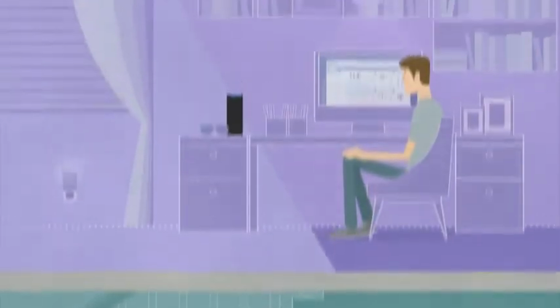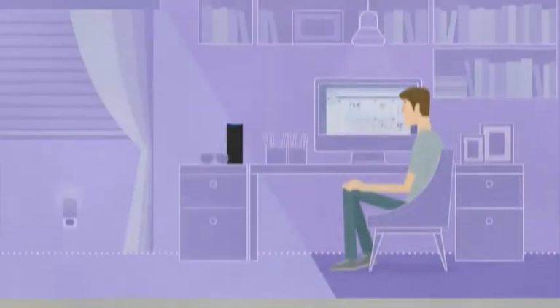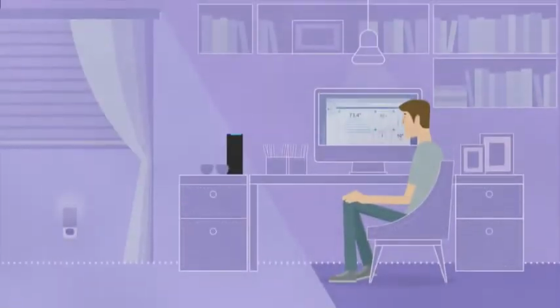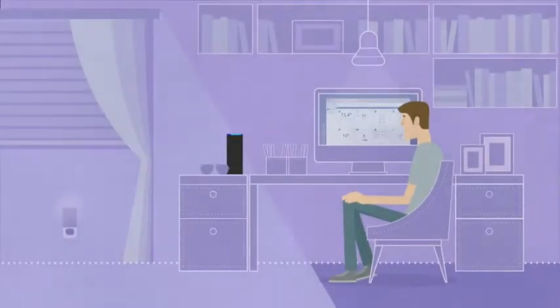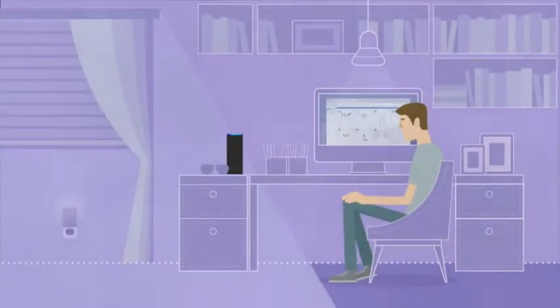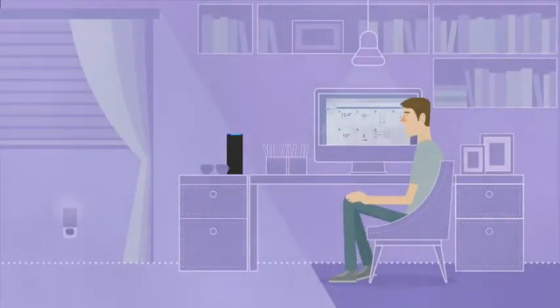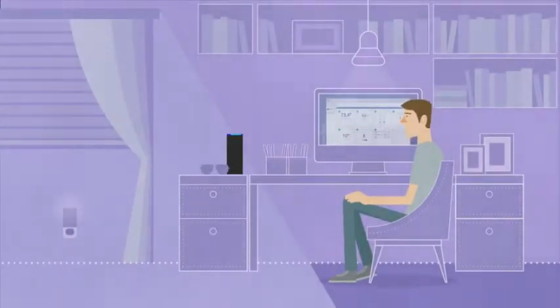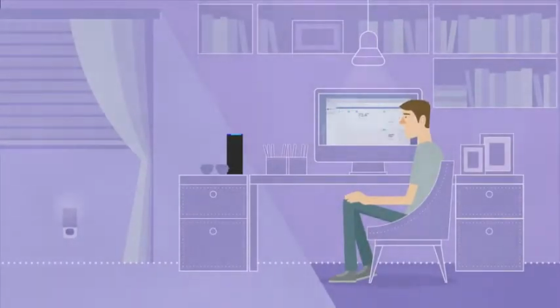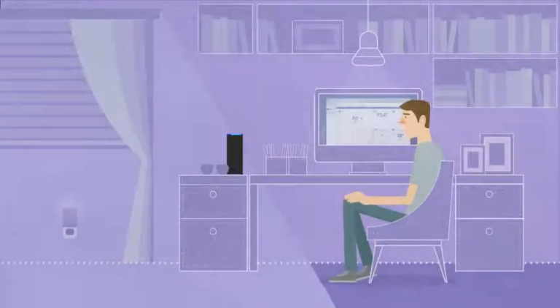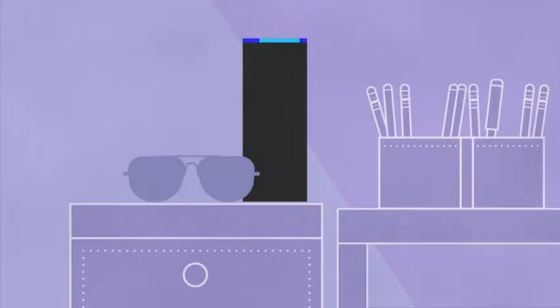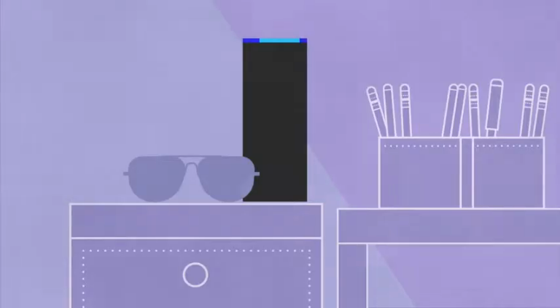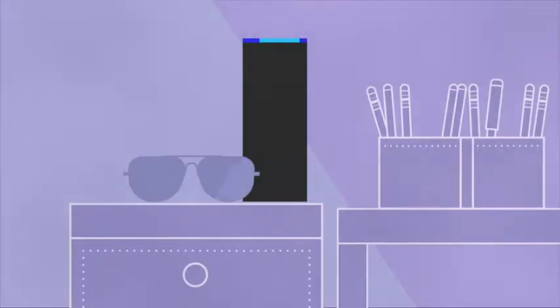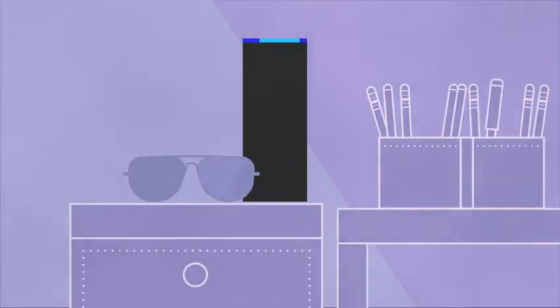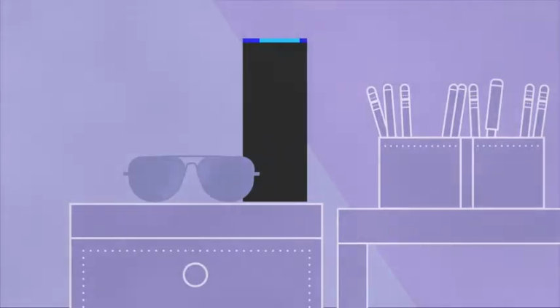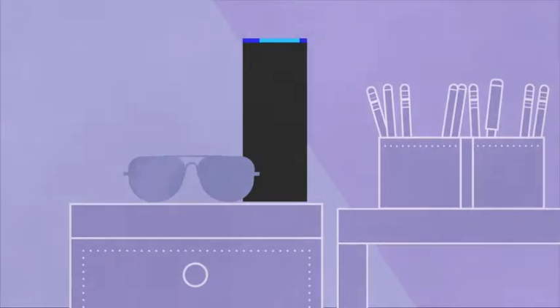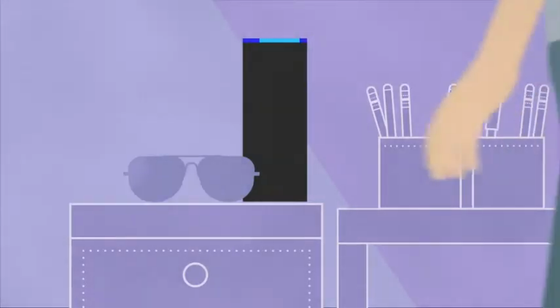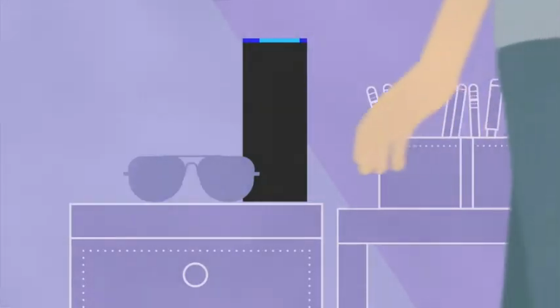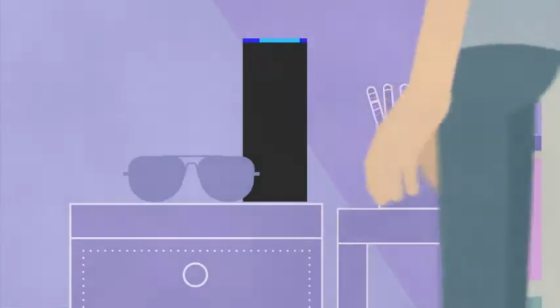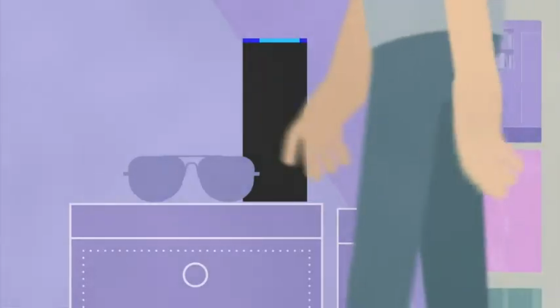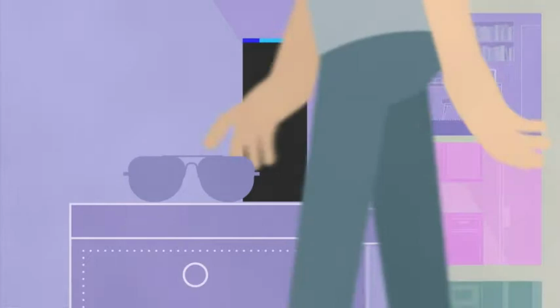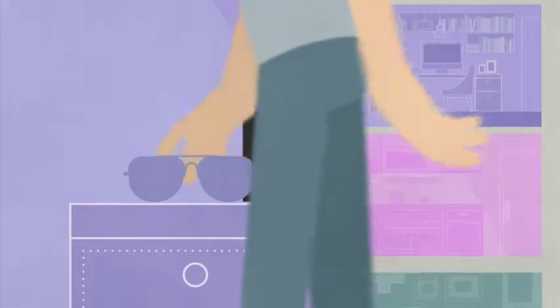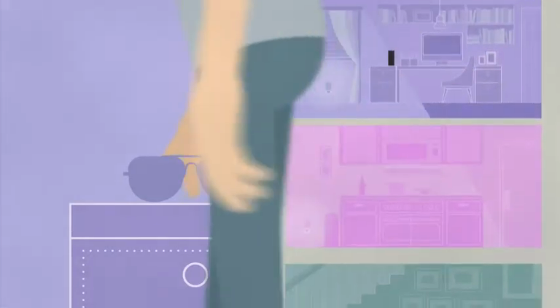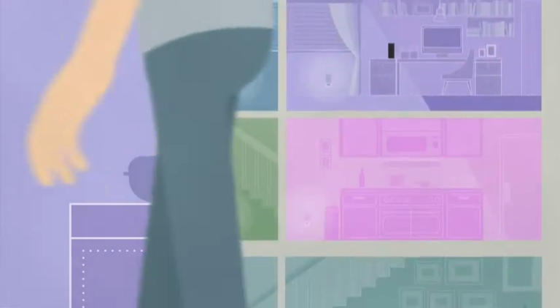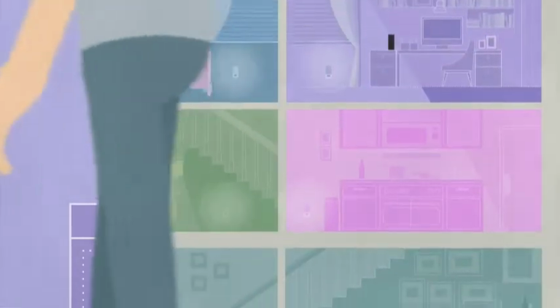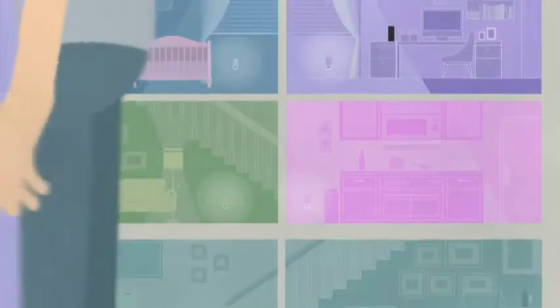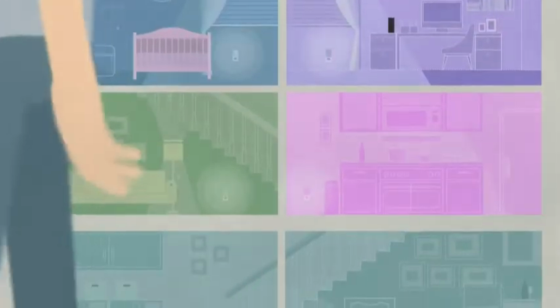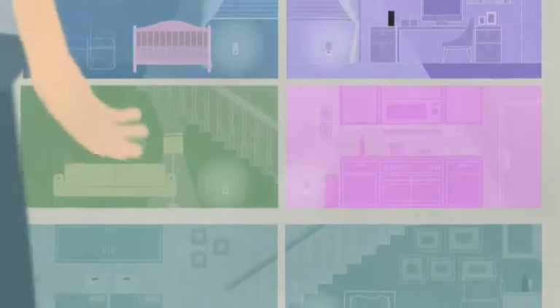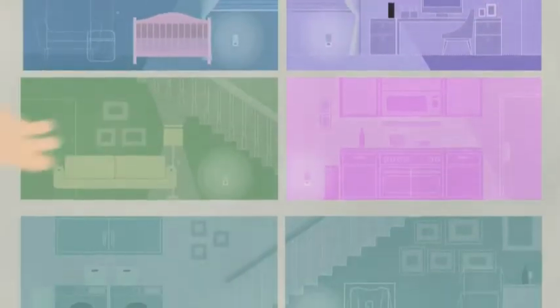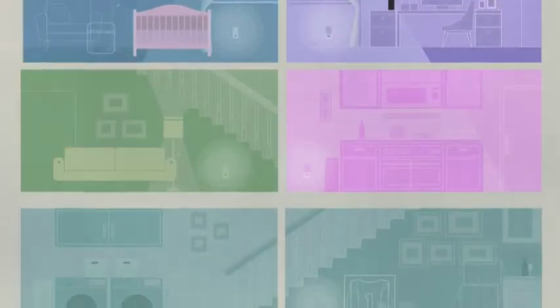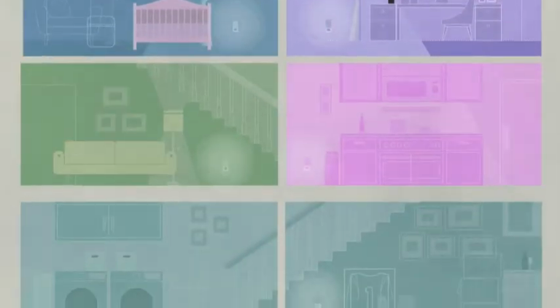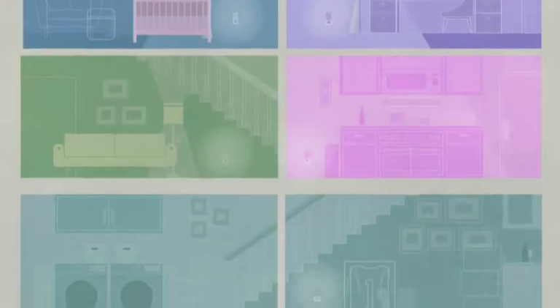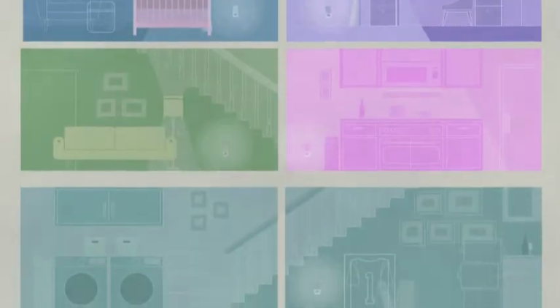Wondering if the rain has stopped? Just ask Alexa for an update so you can grab what you need on your way out the door.